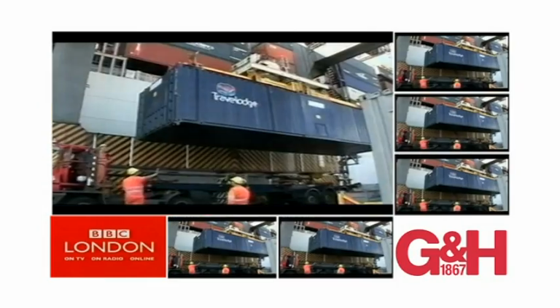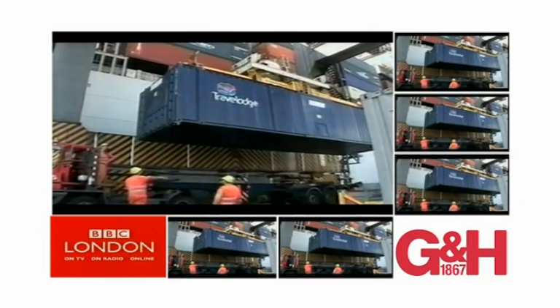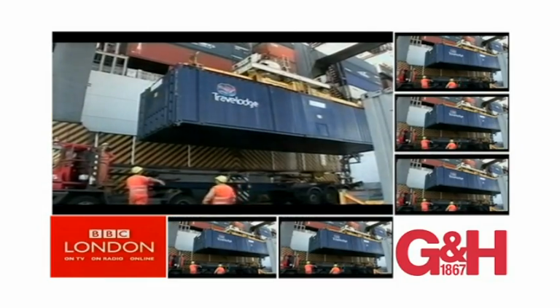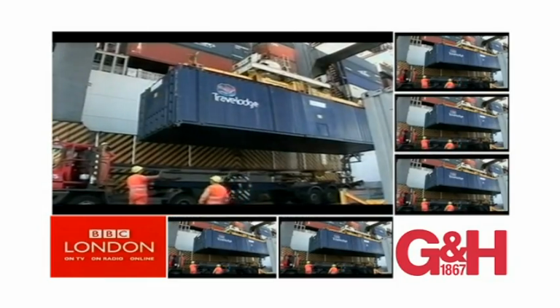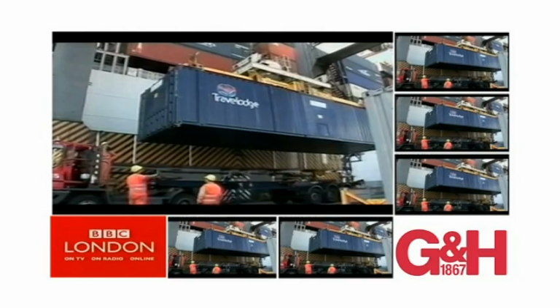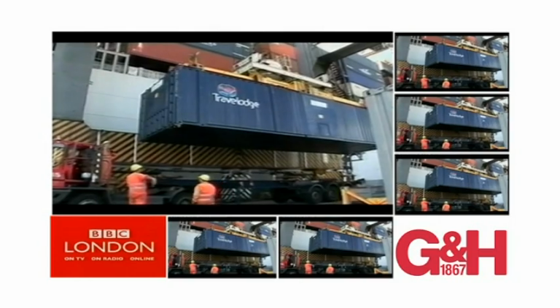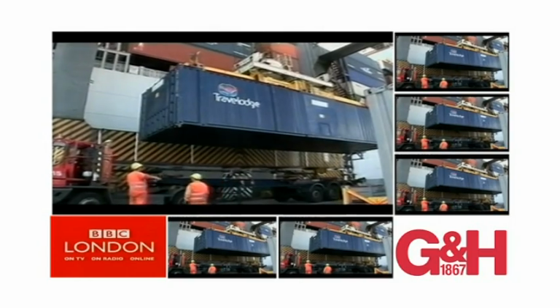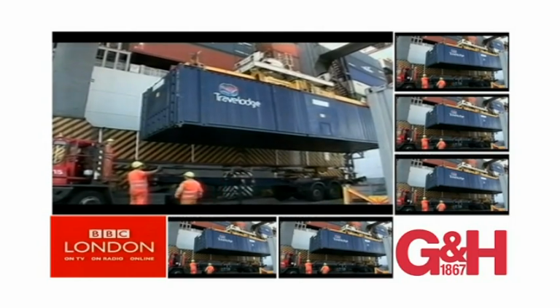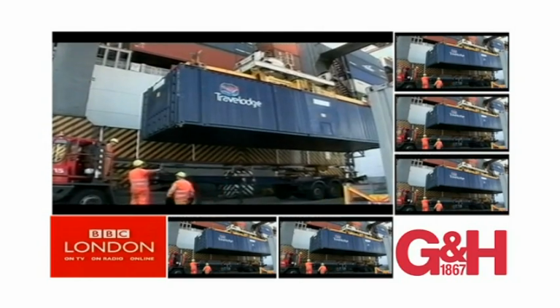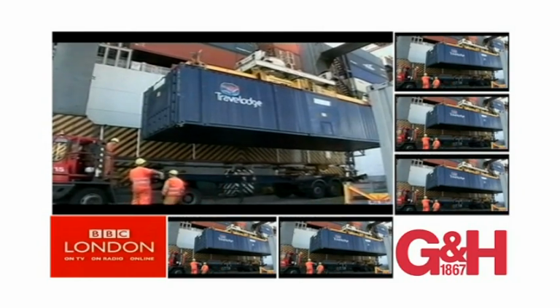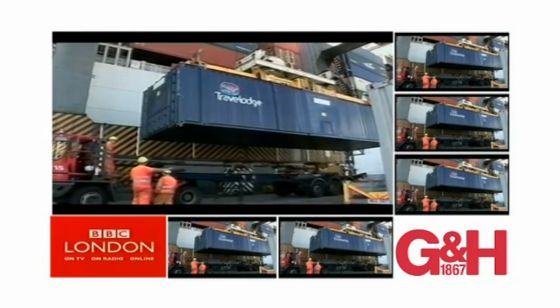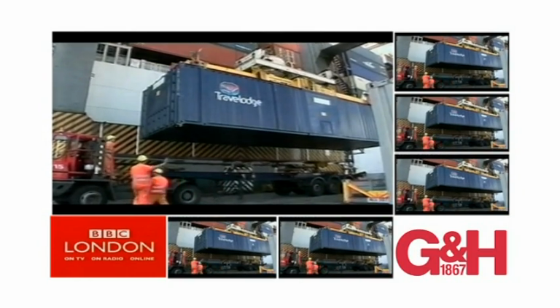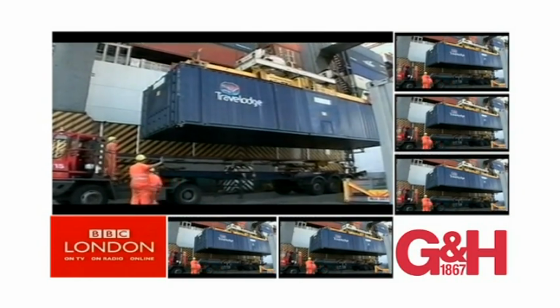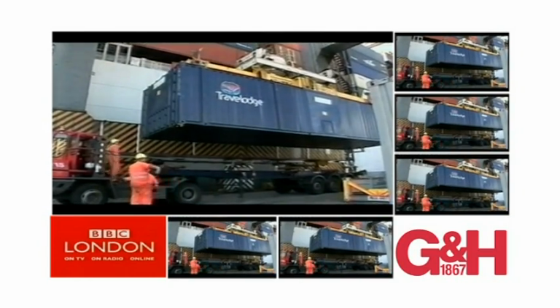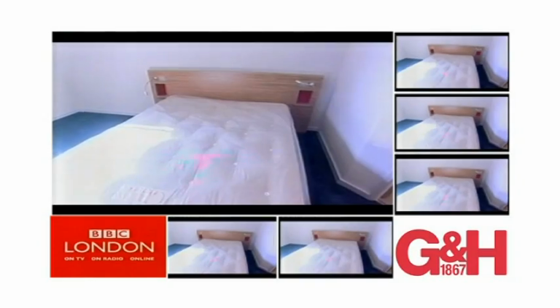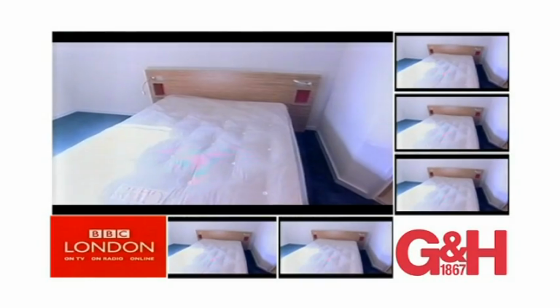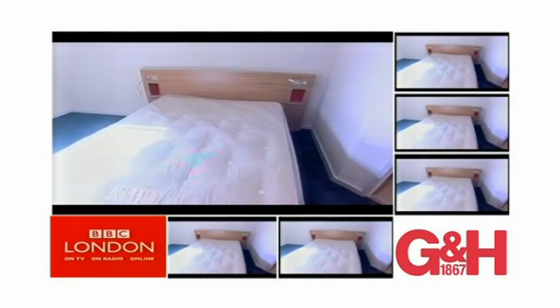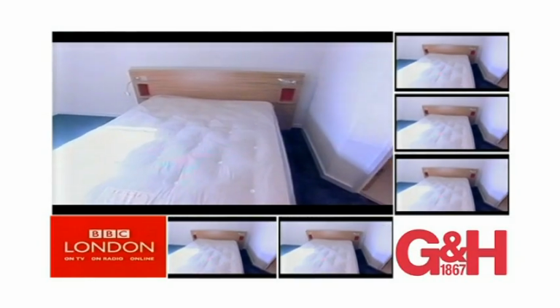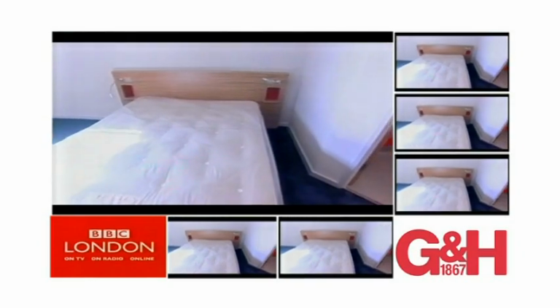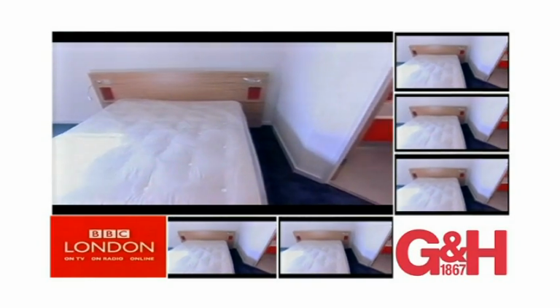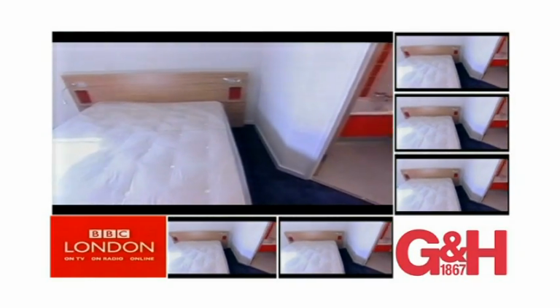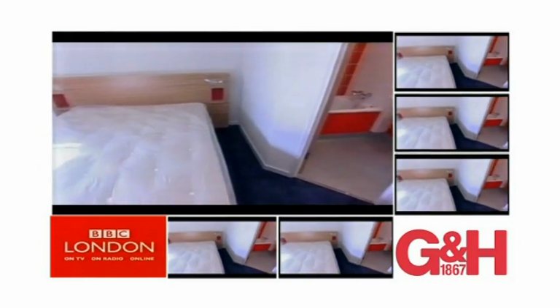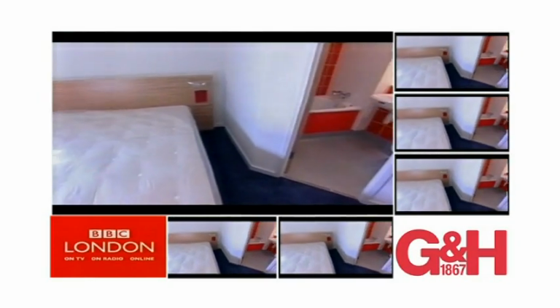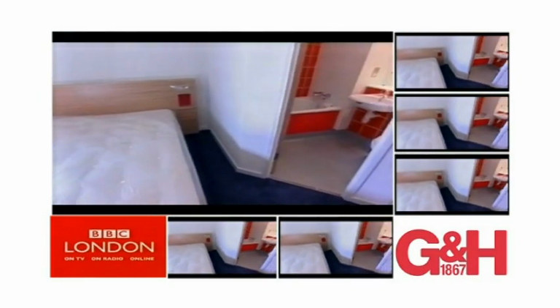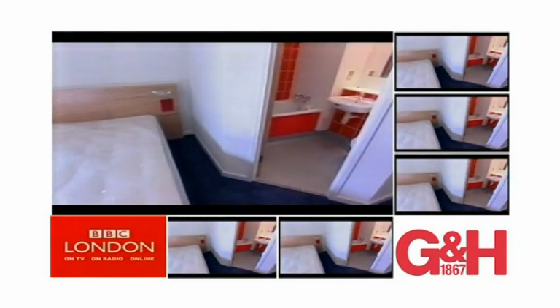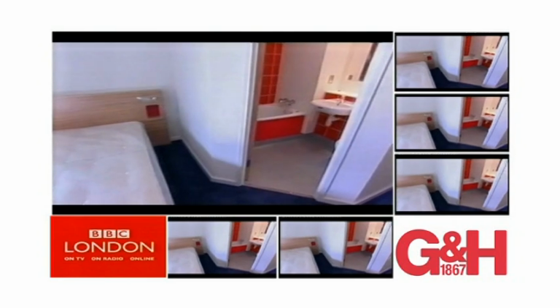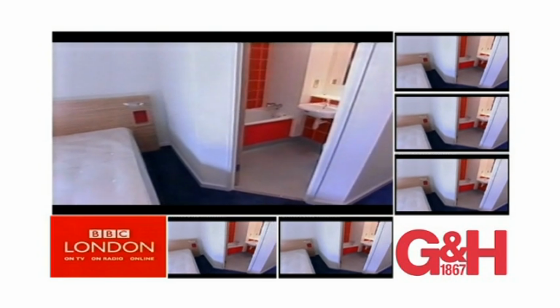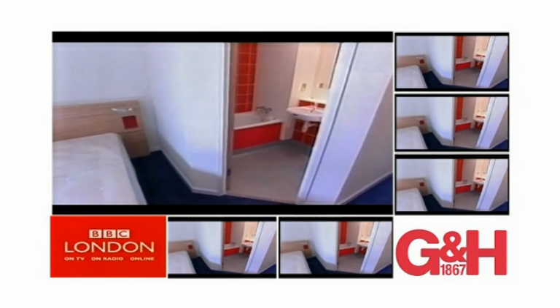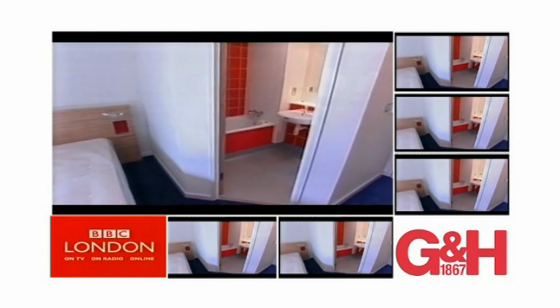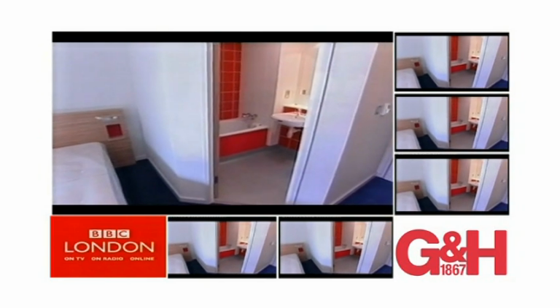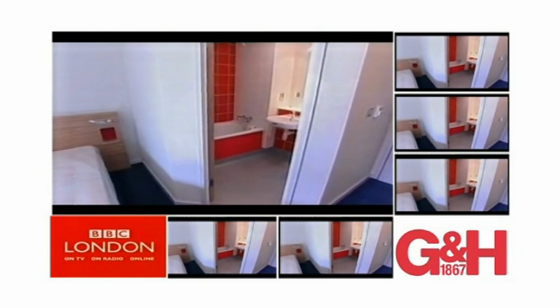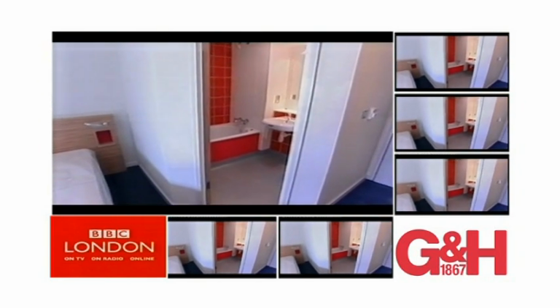The containers are straight off the boat from China, but after a lick of paint and a bathroom installation, they end up looking a little more like this.